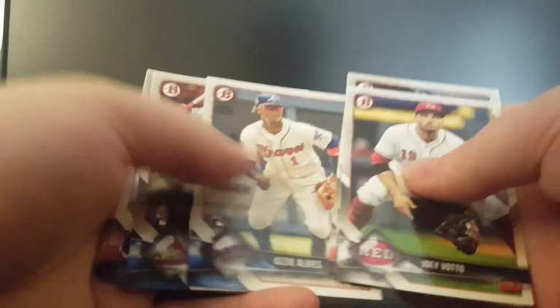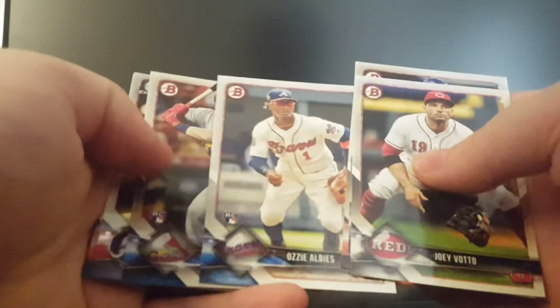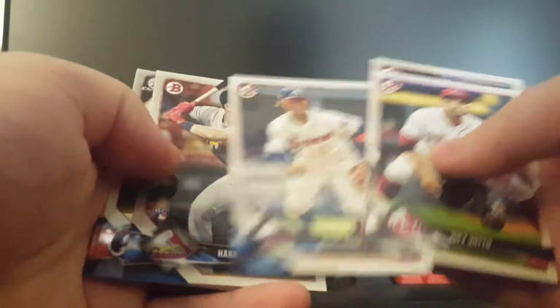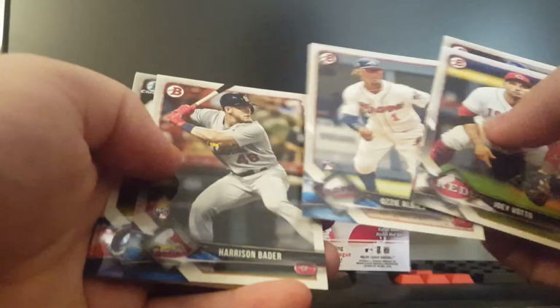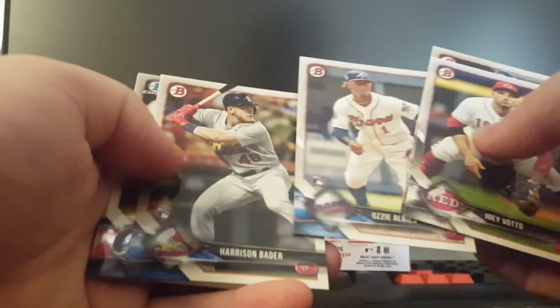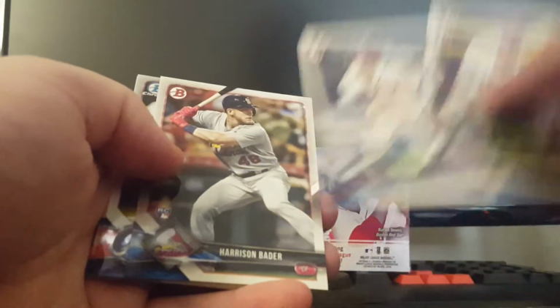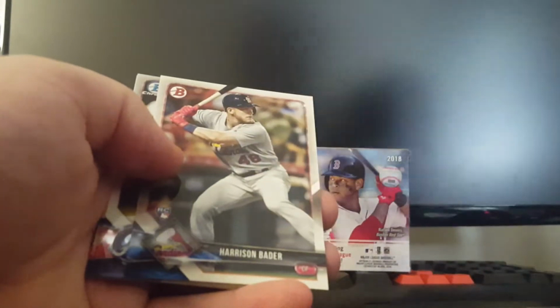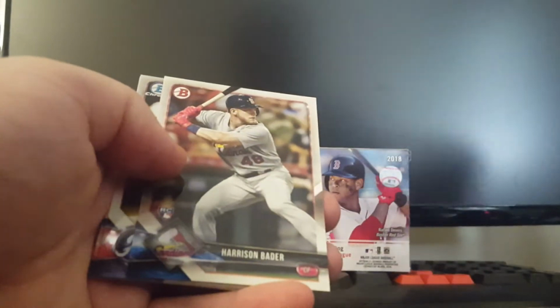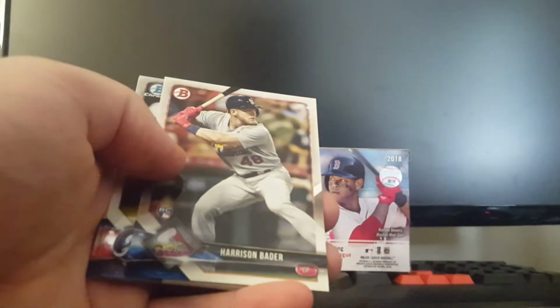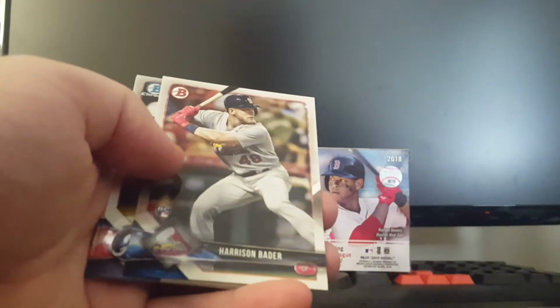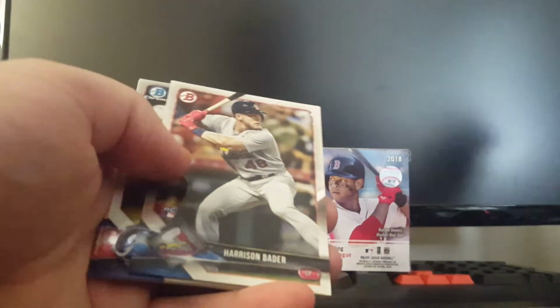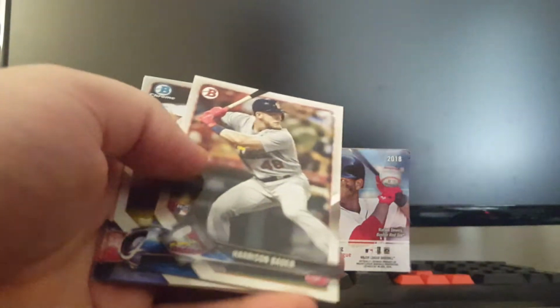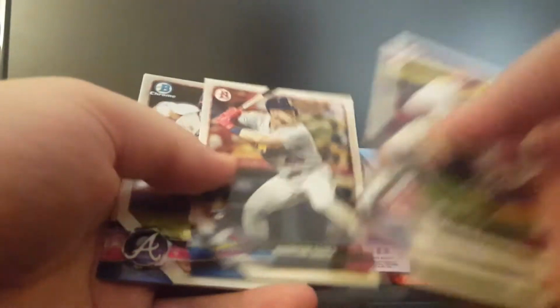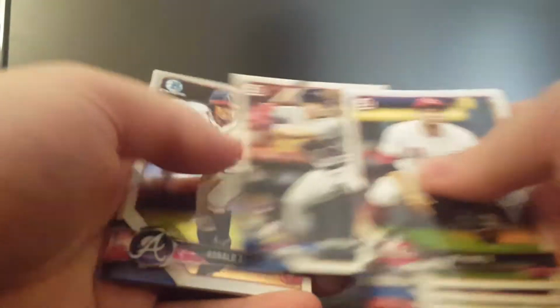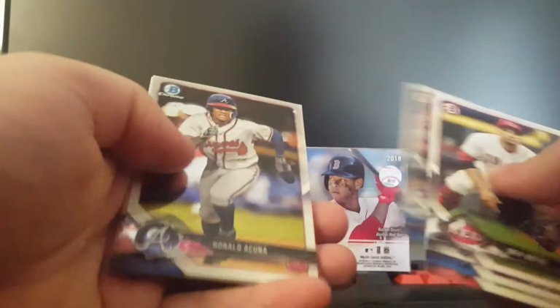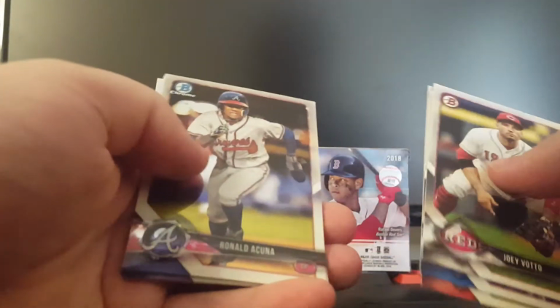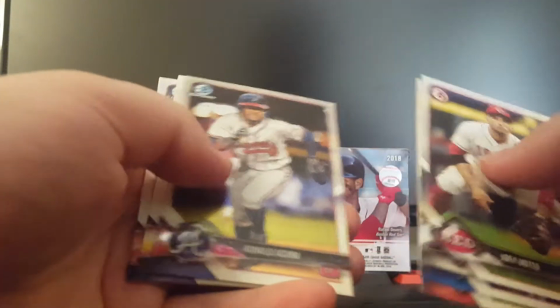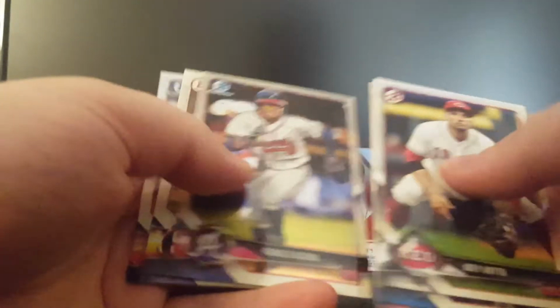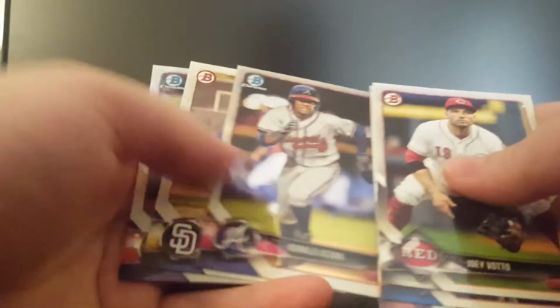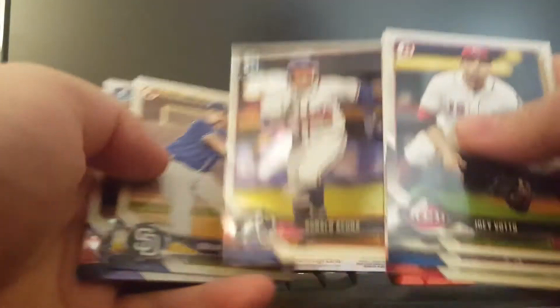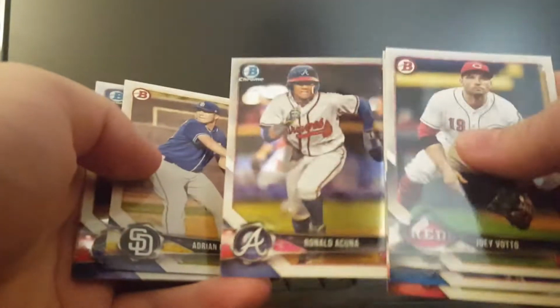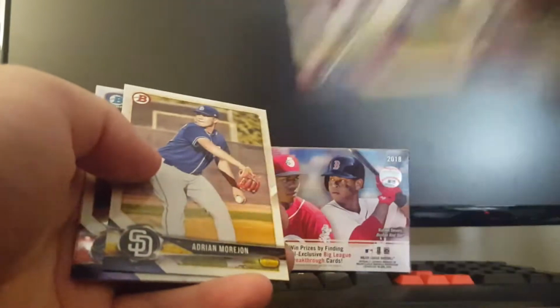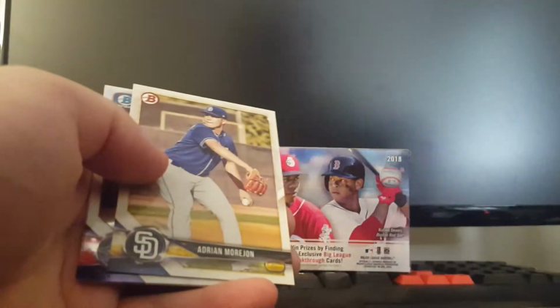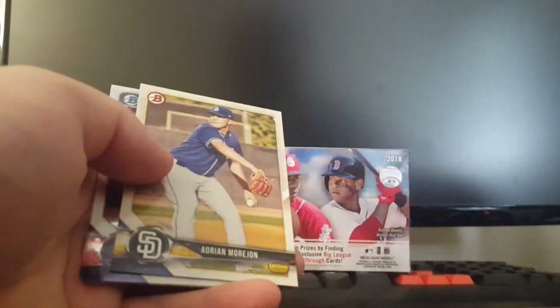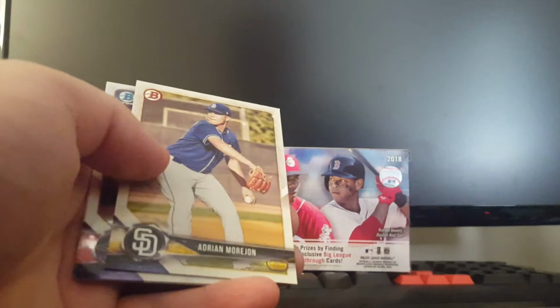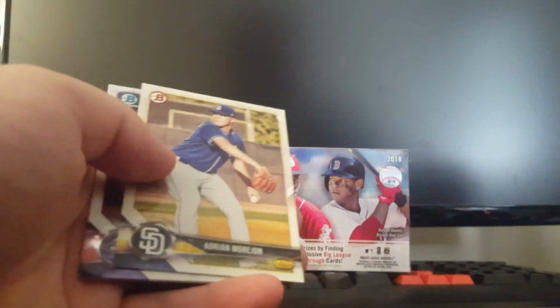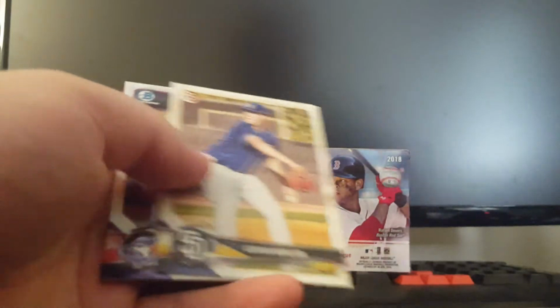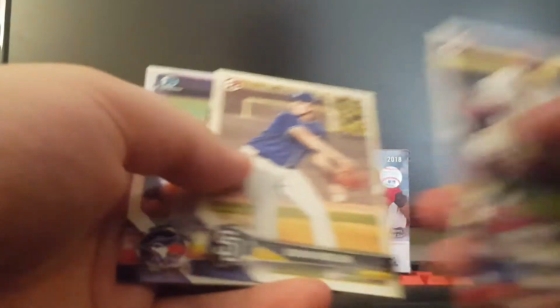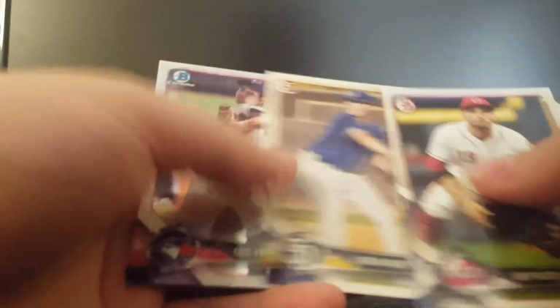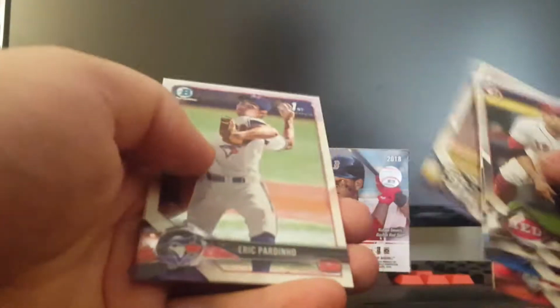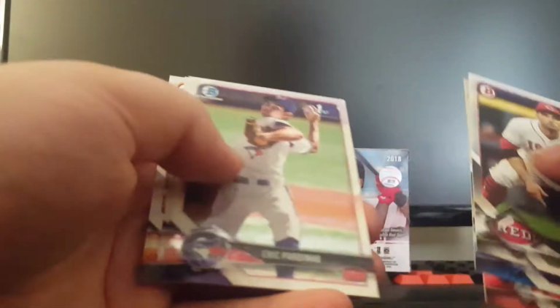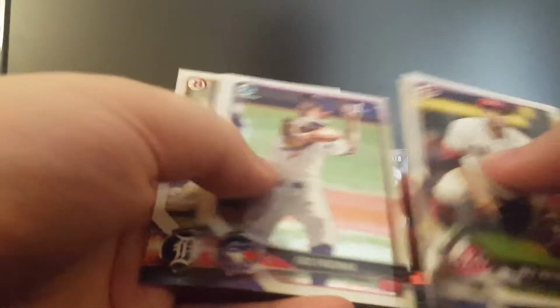Nice Ozzie Albies rookie — put that one aside. And then a Kuna in the same pack. Those are nice.